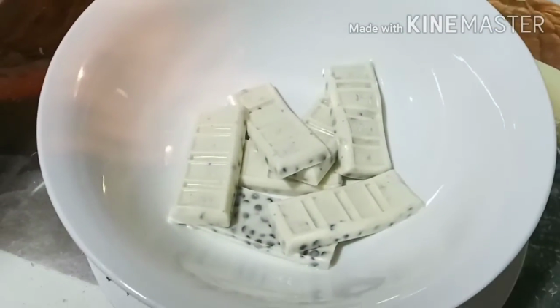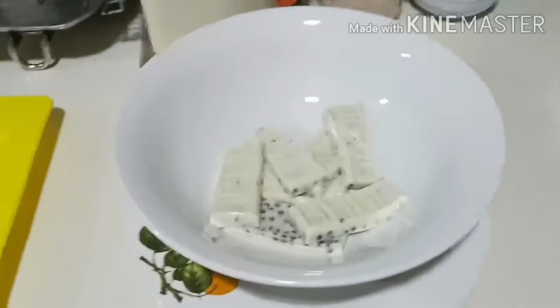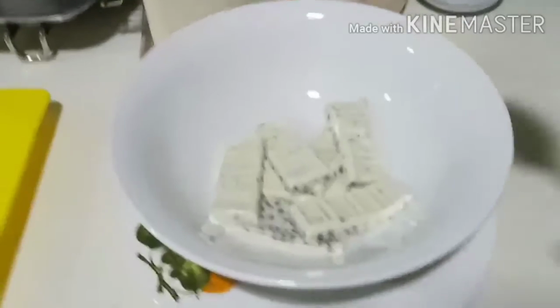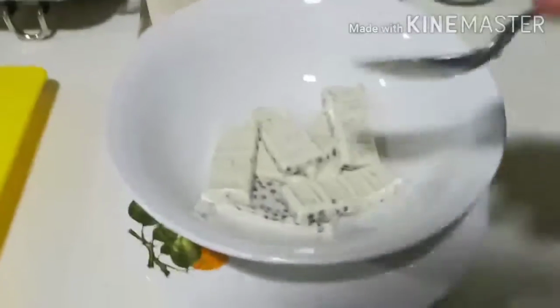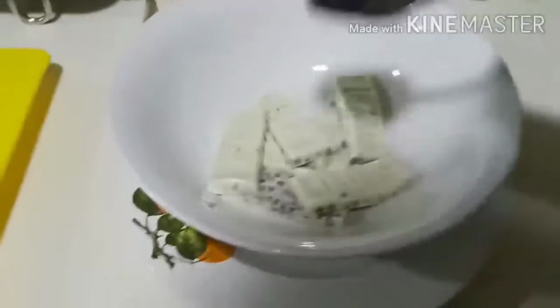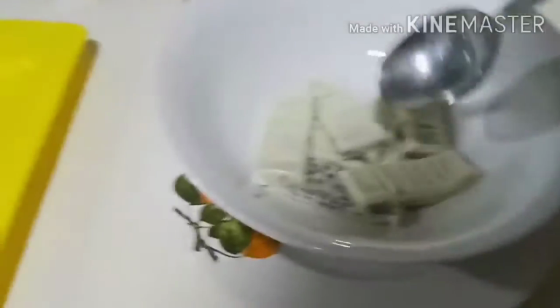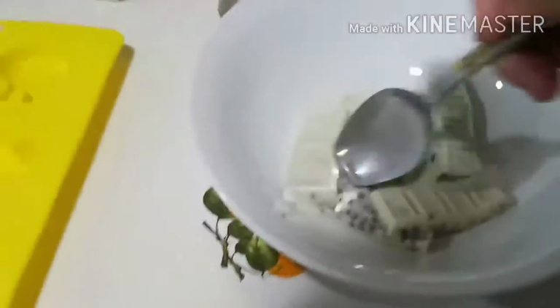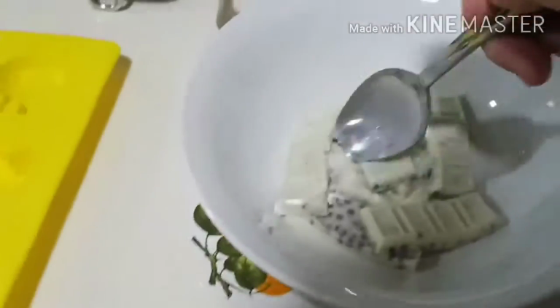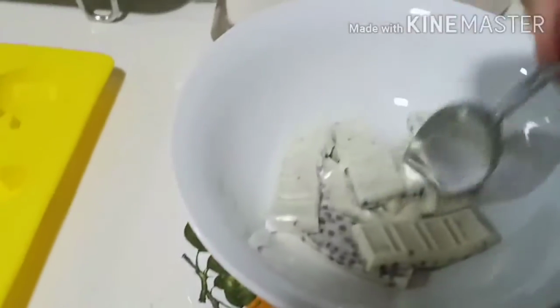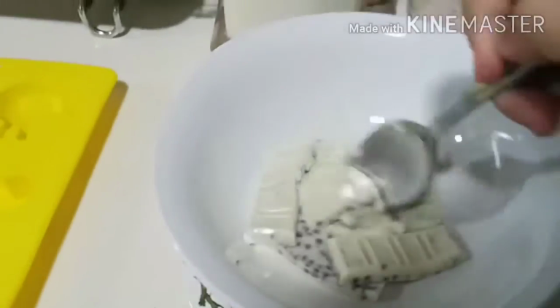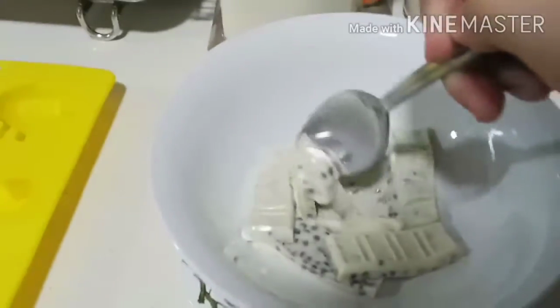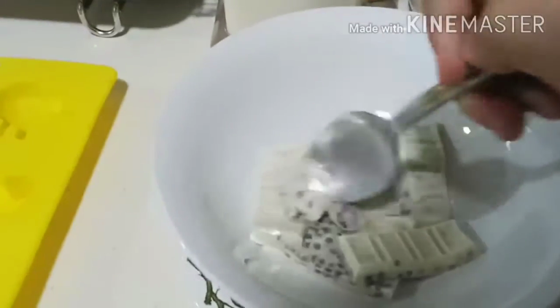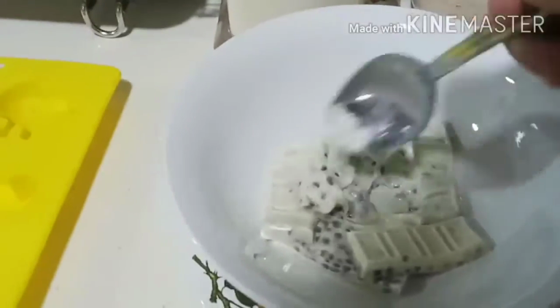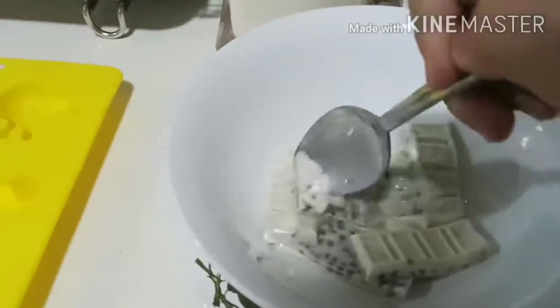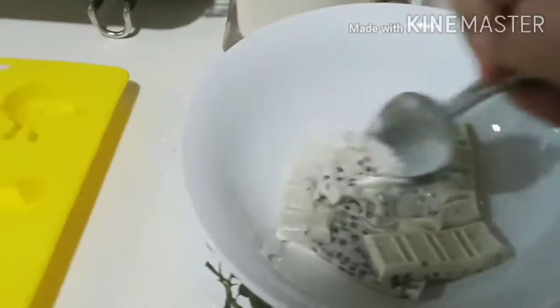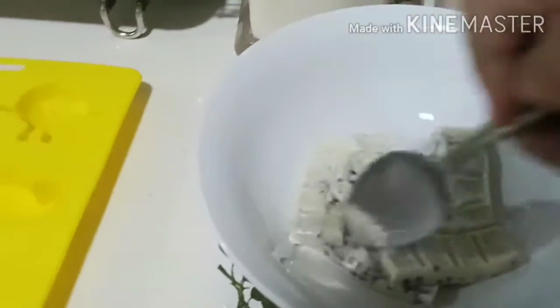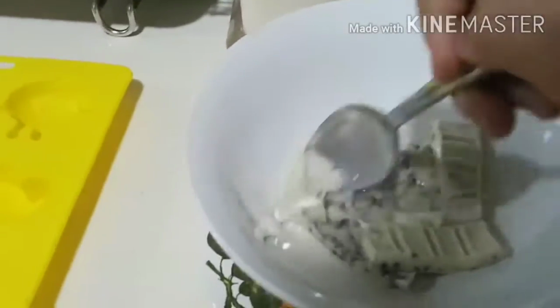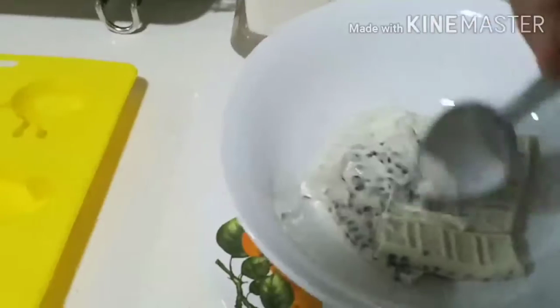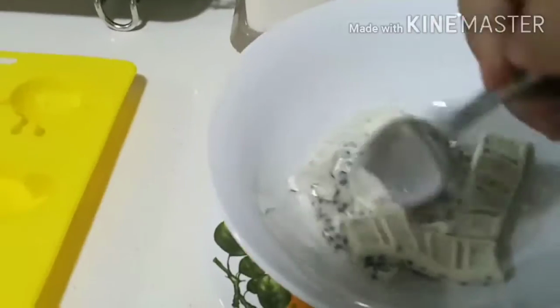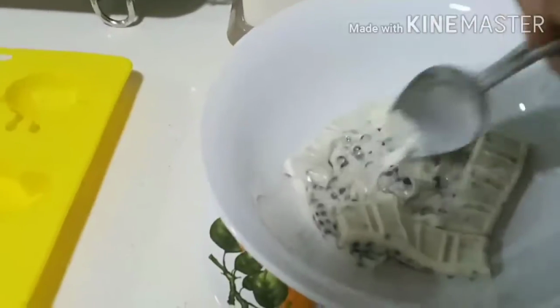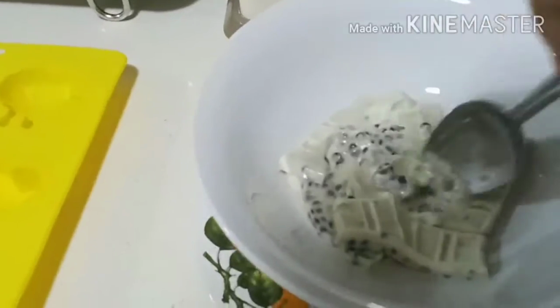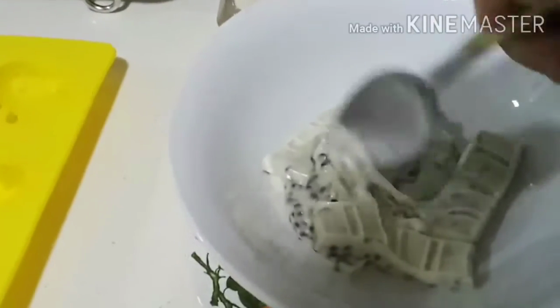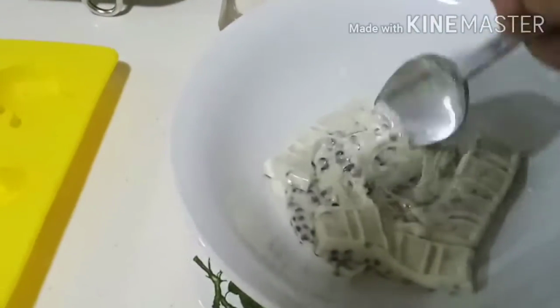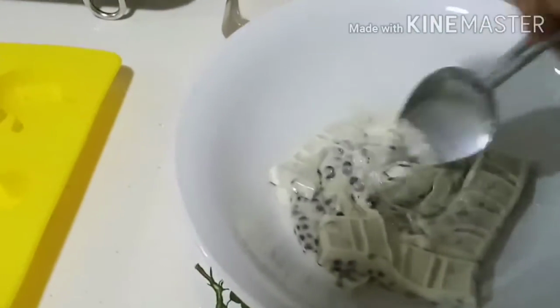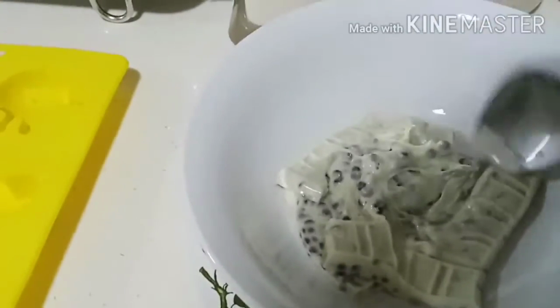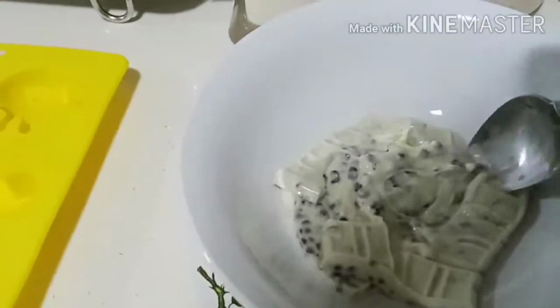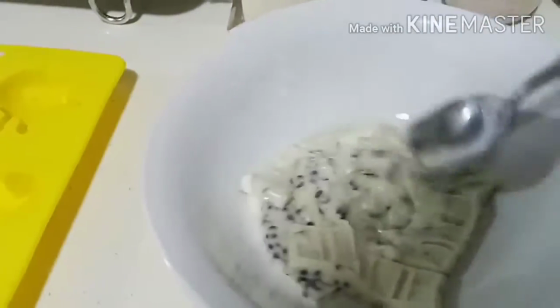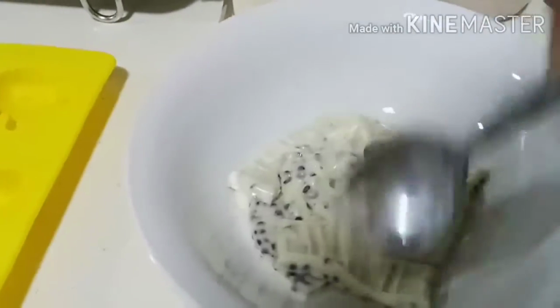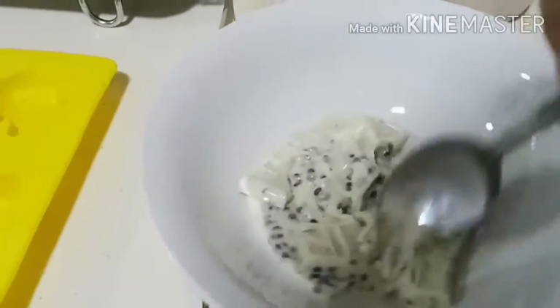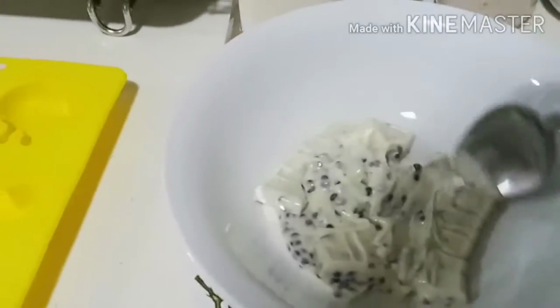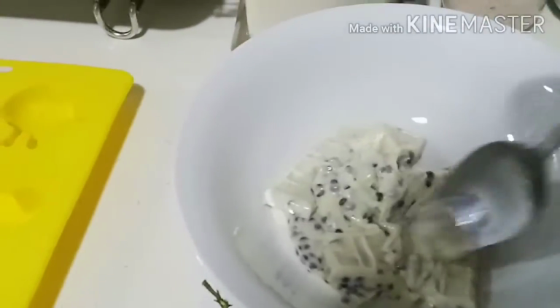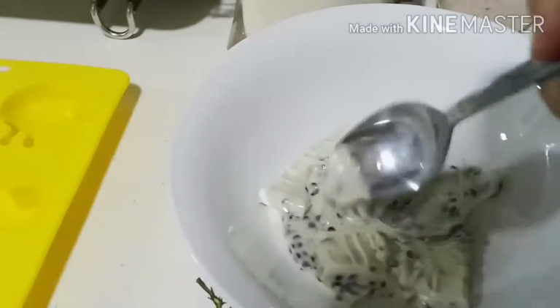After you've microwaved the chocolate, keep stirring the chocolate until it is gooey. Oh my goodness!